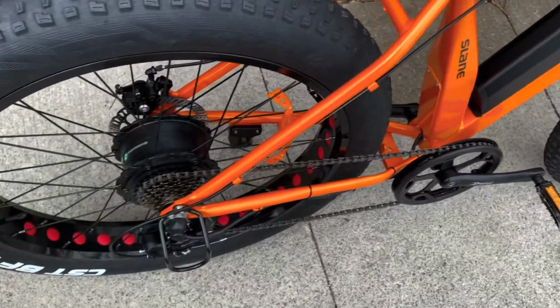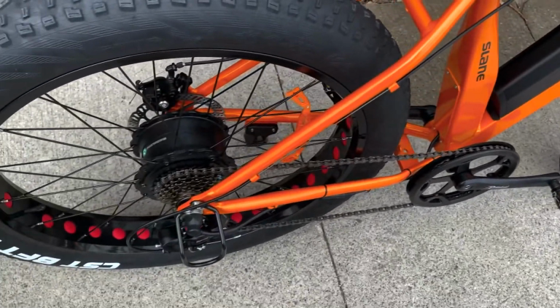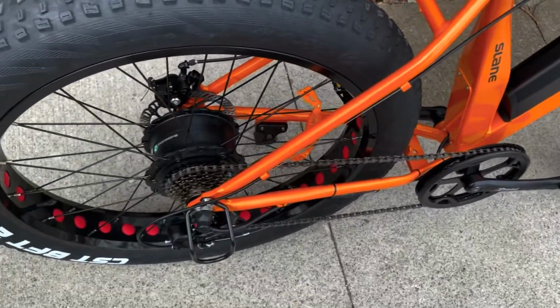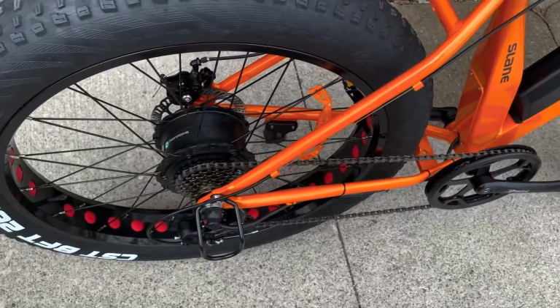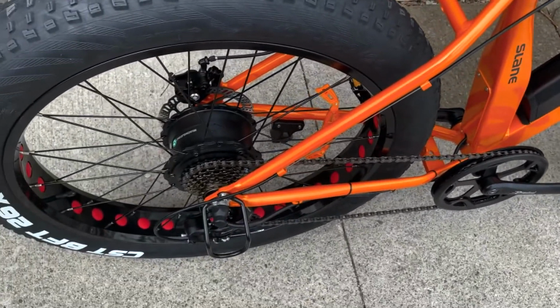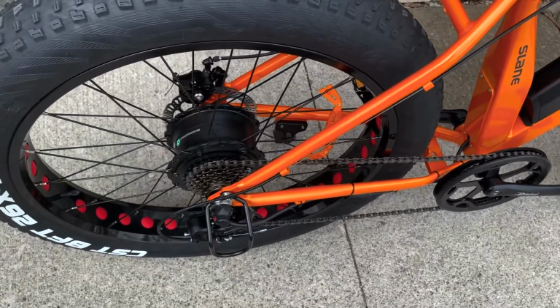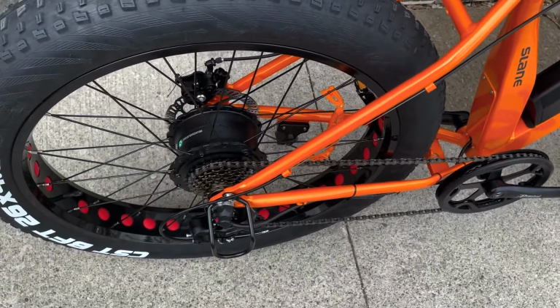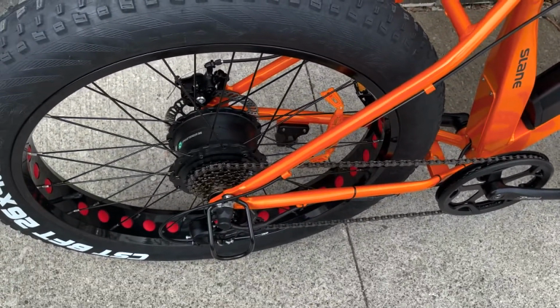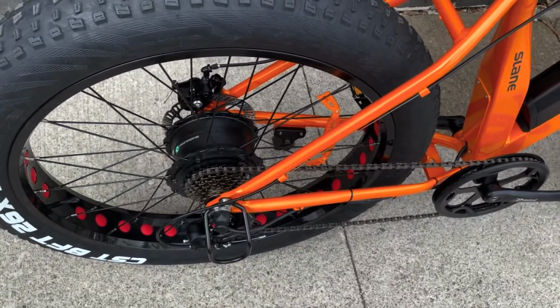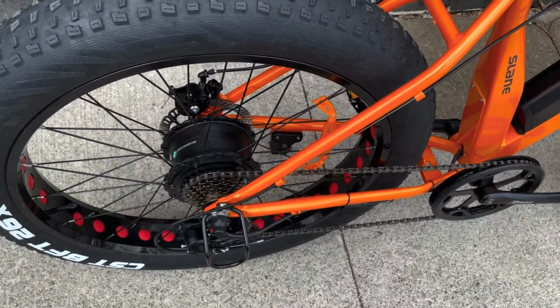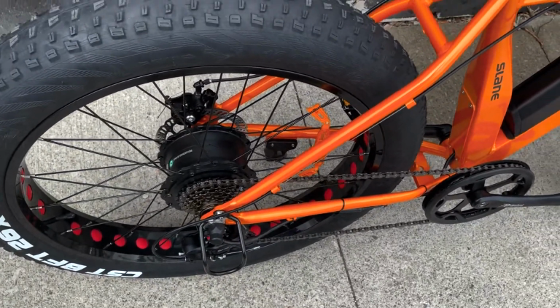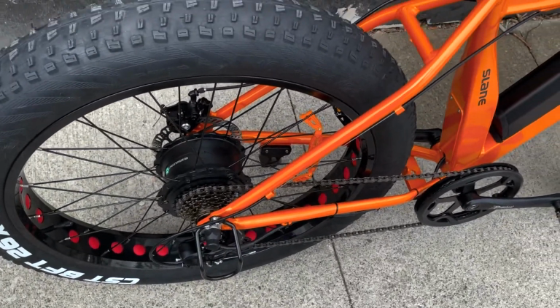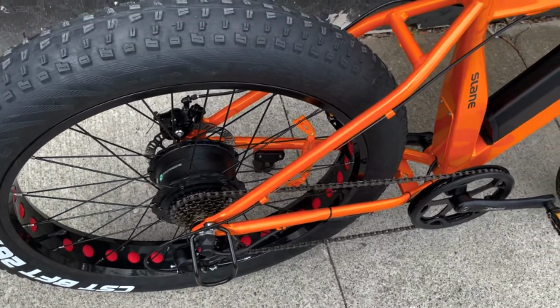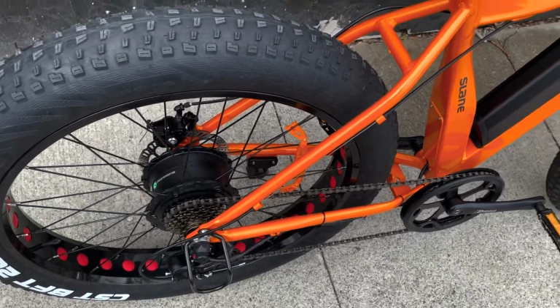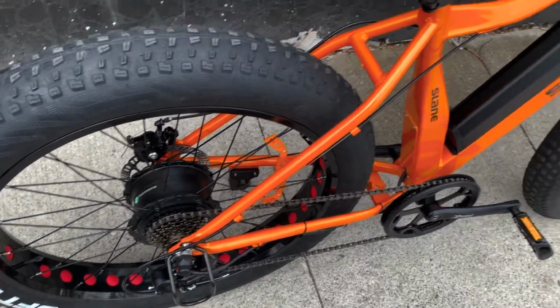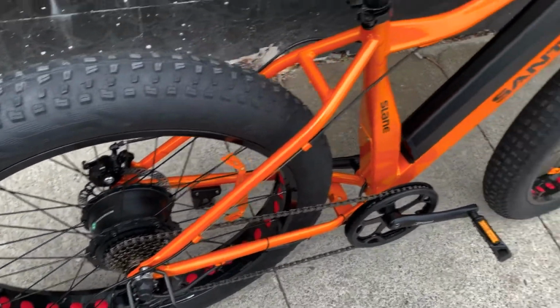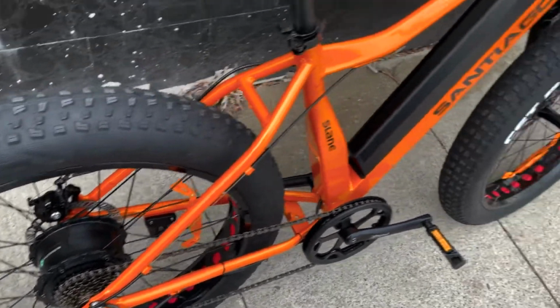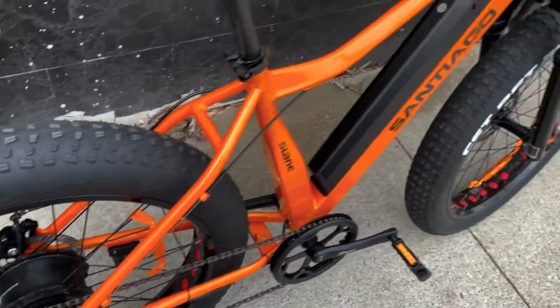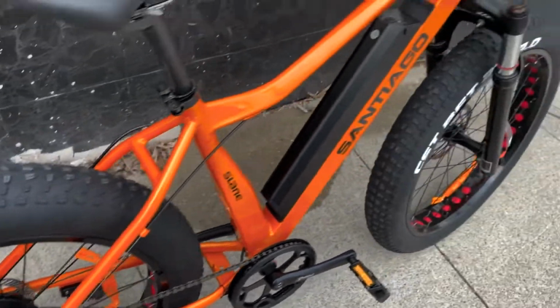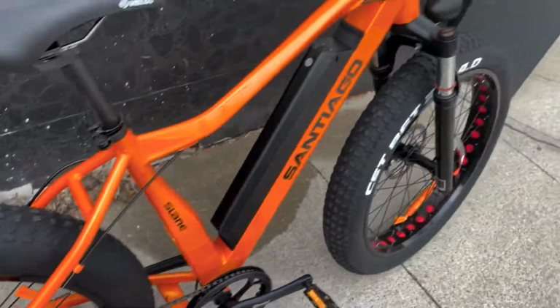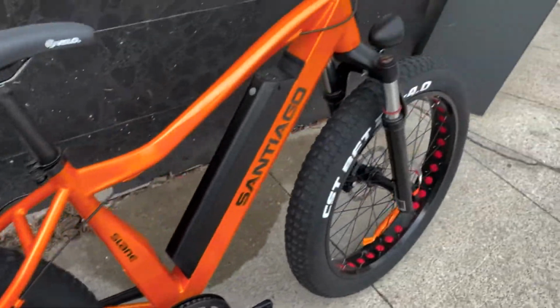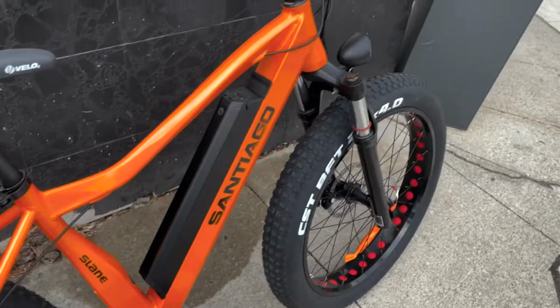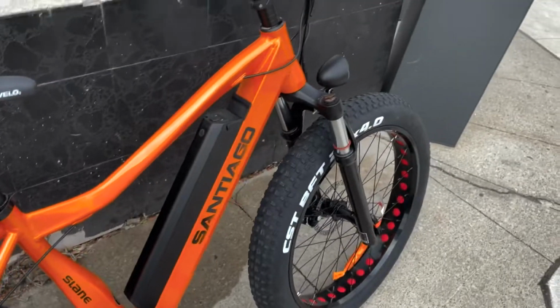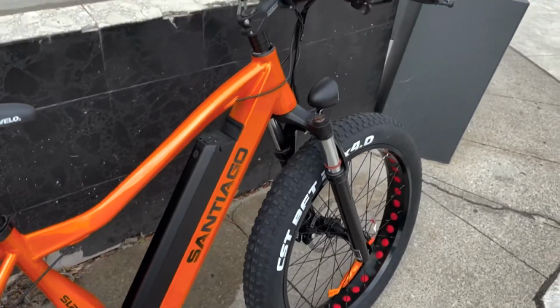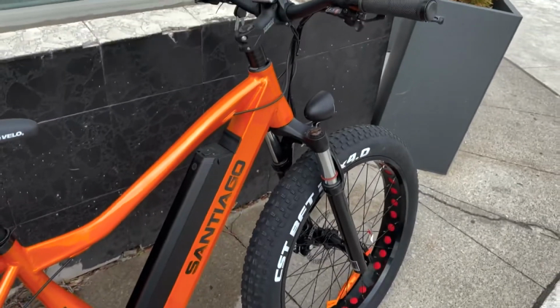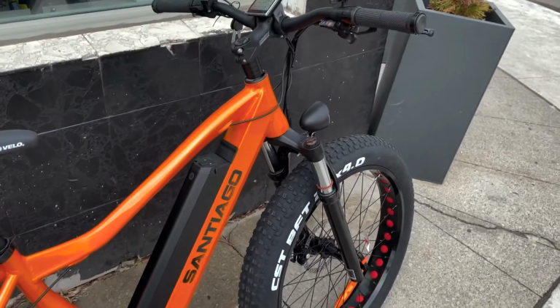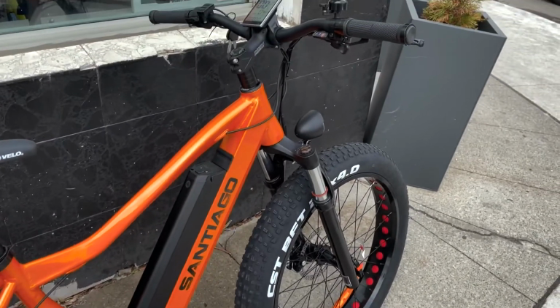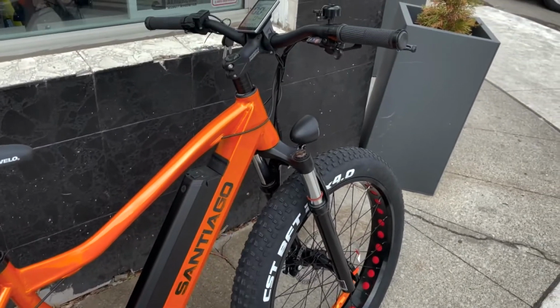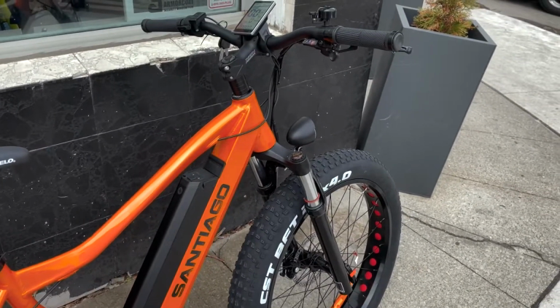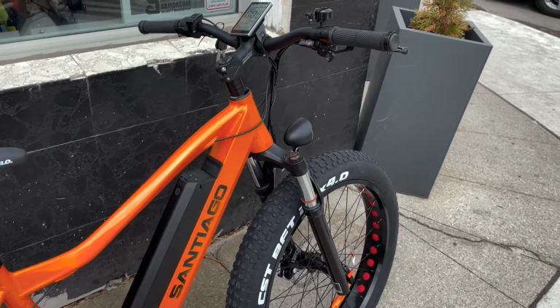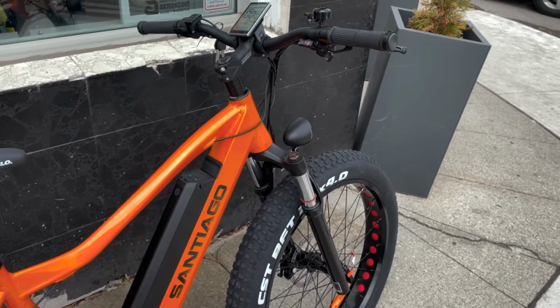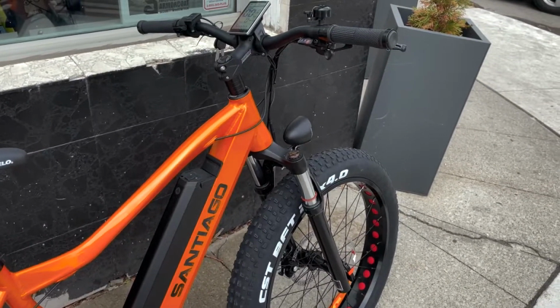Yeah, it's a nice bike. So come into Ridehouse, check it out, and get yours today.